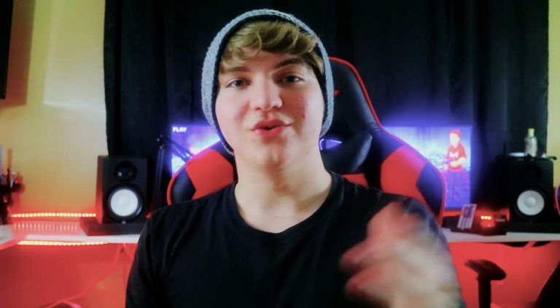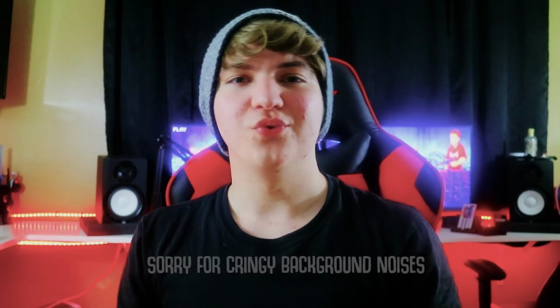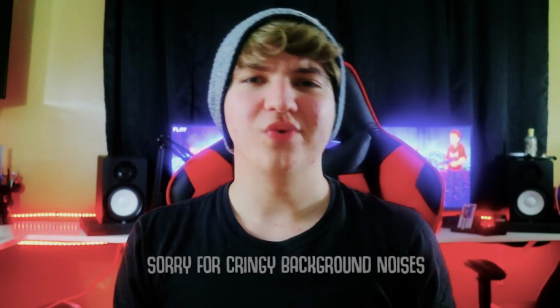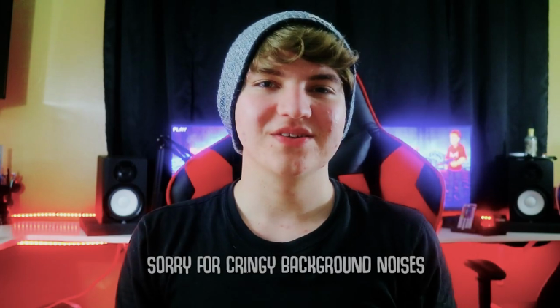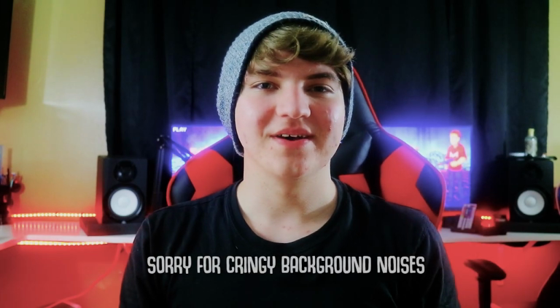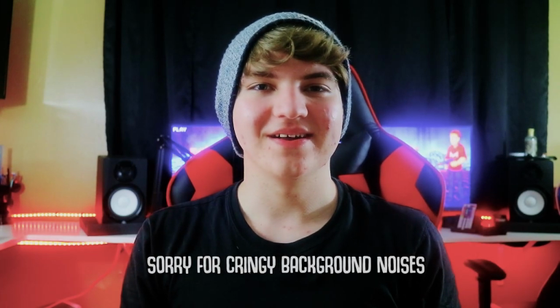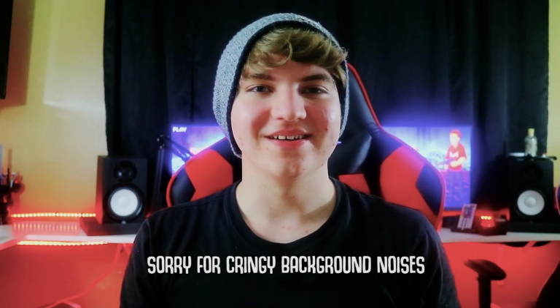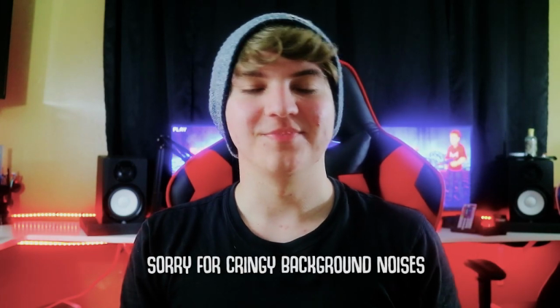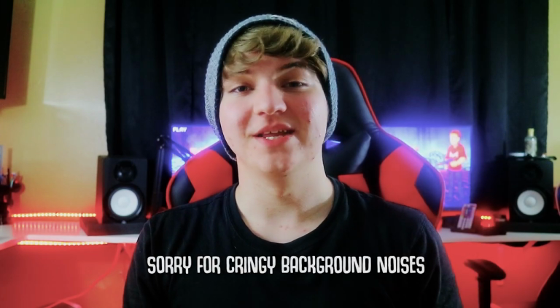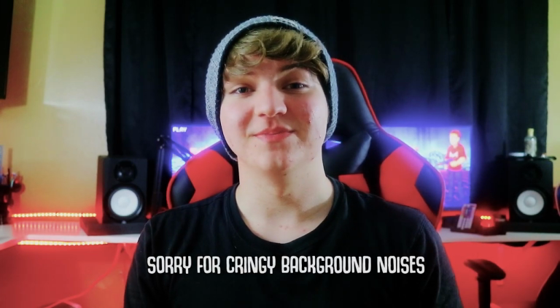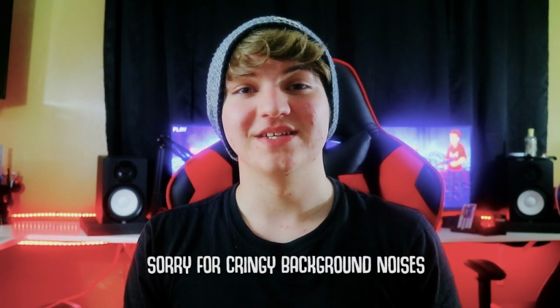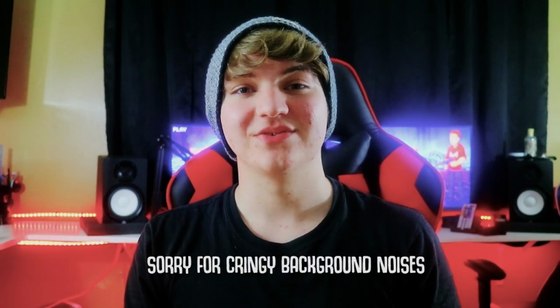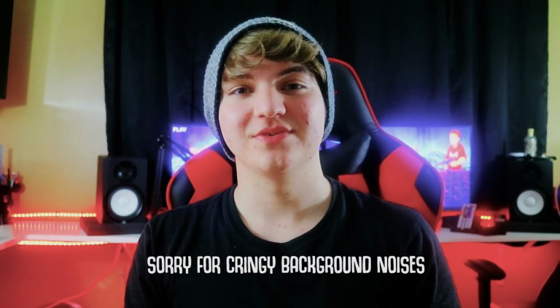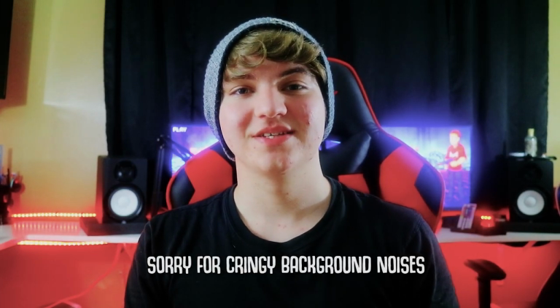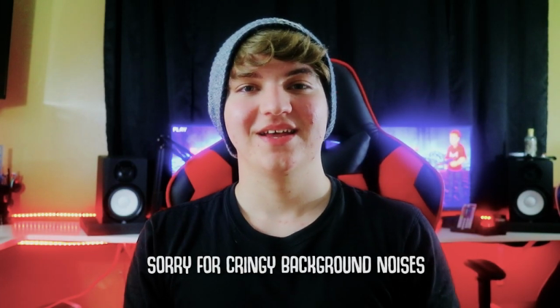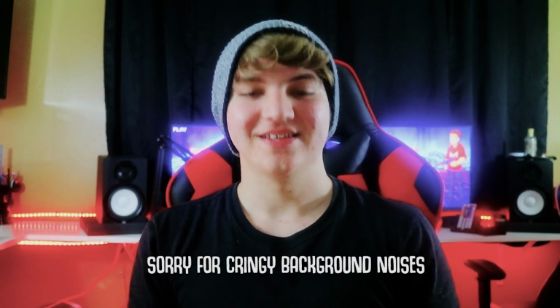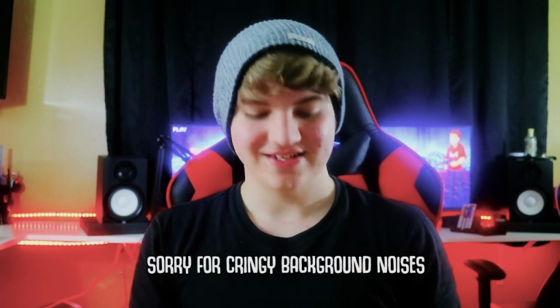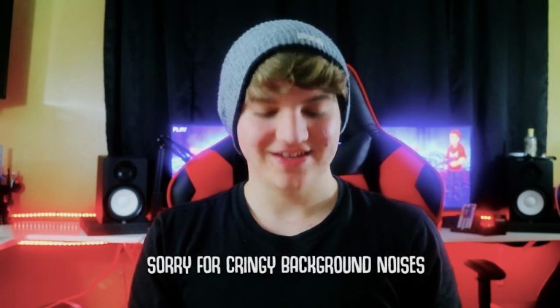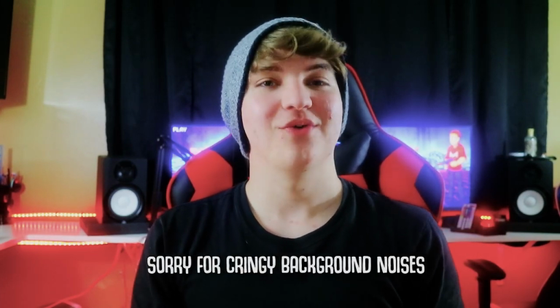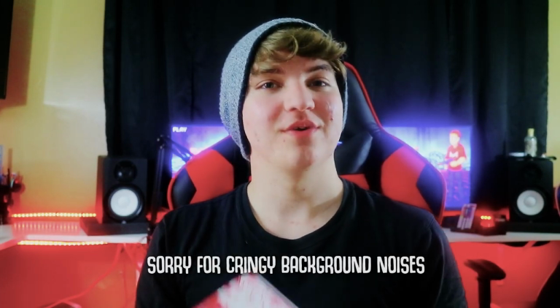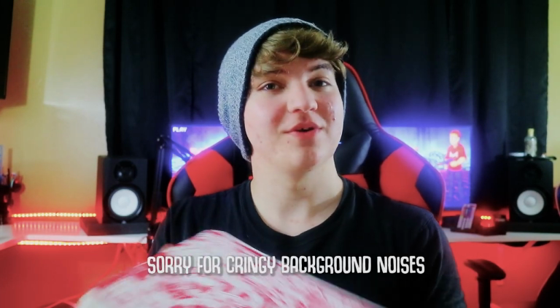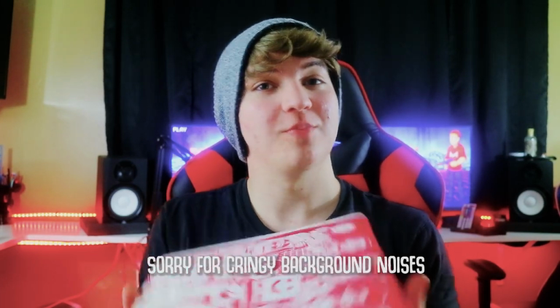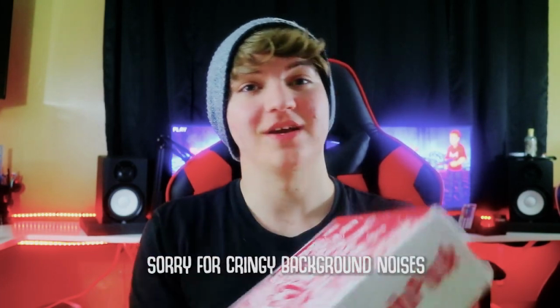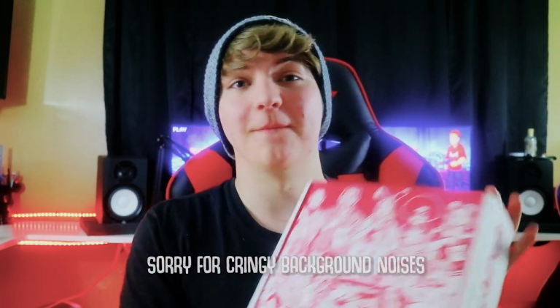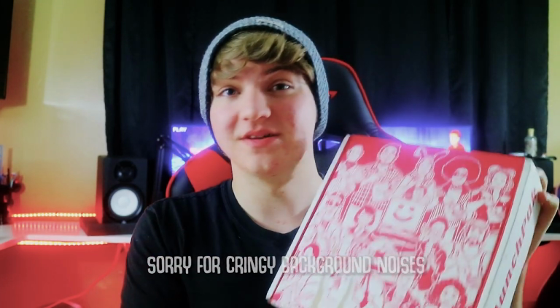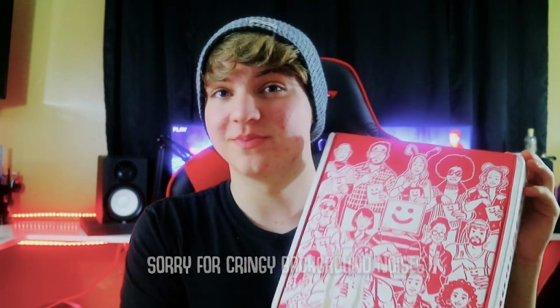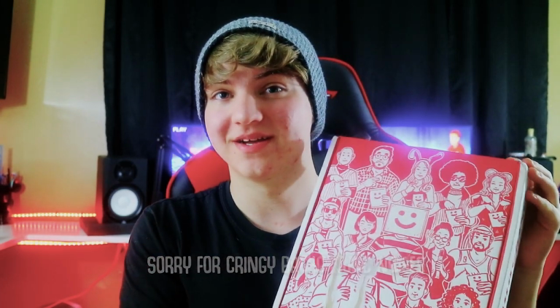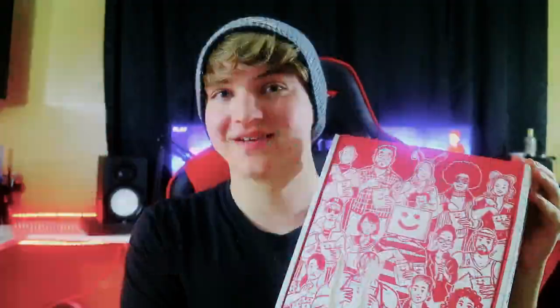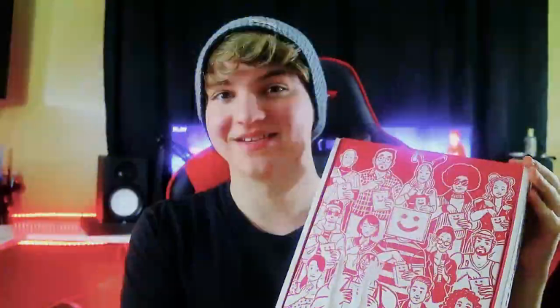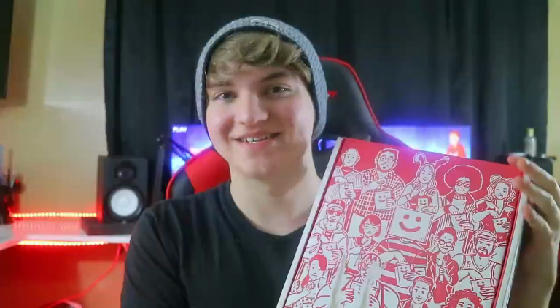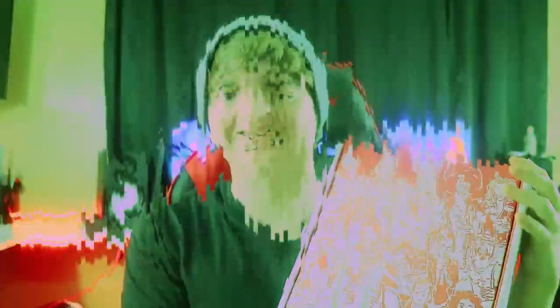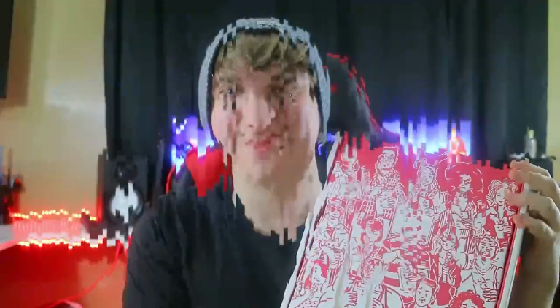Yo, what is going on guys? My name is Matt Swords and today we're going to be opening a Munch Pack. Let's check it out.